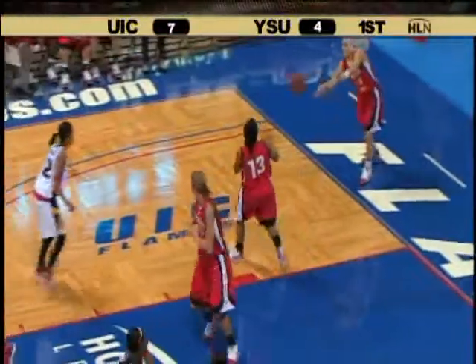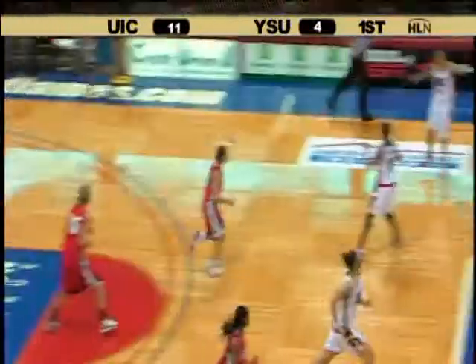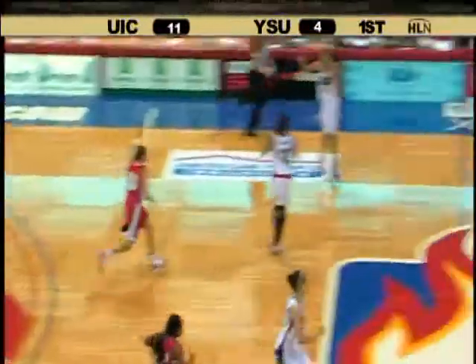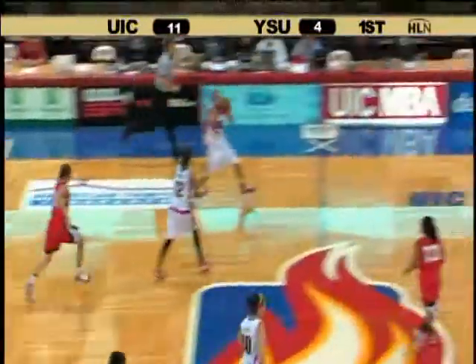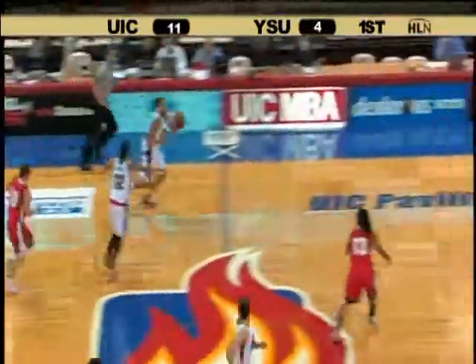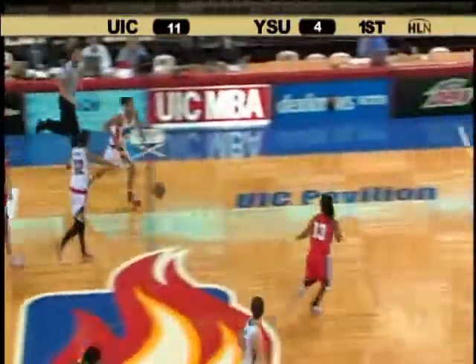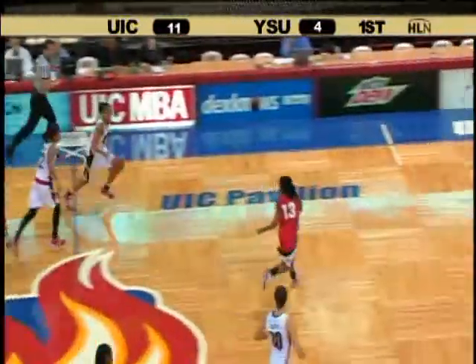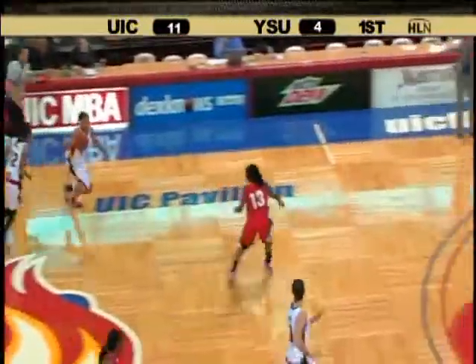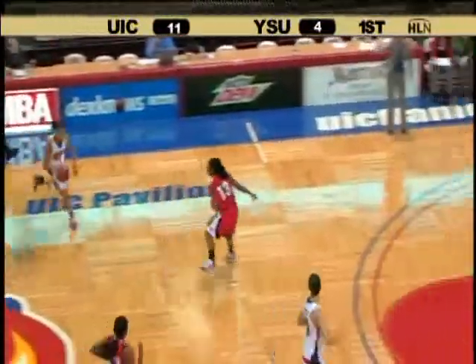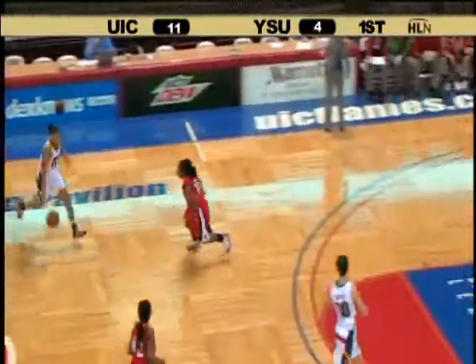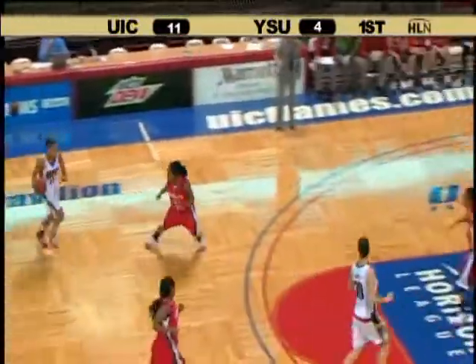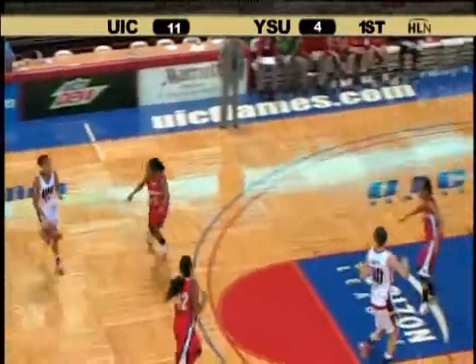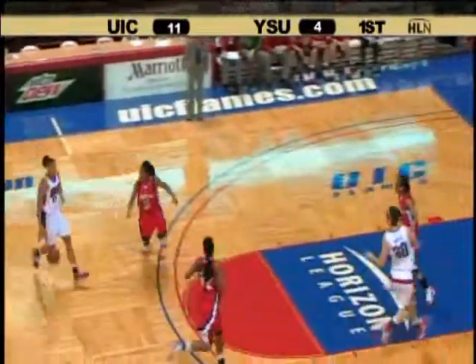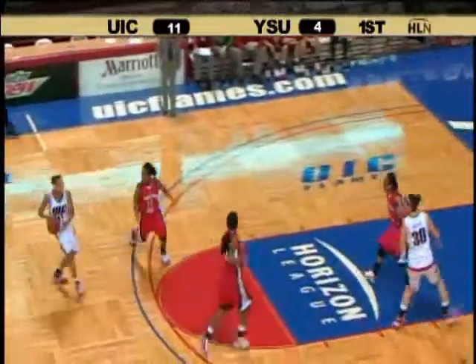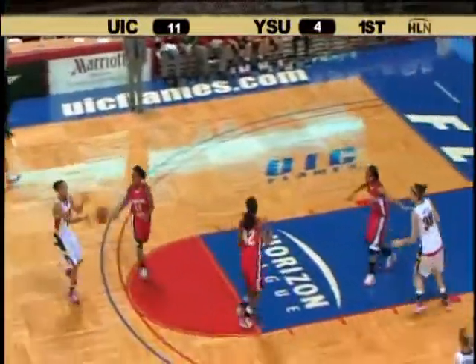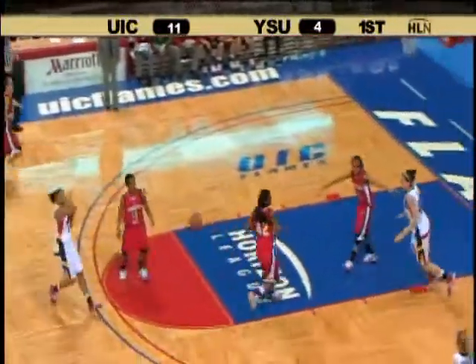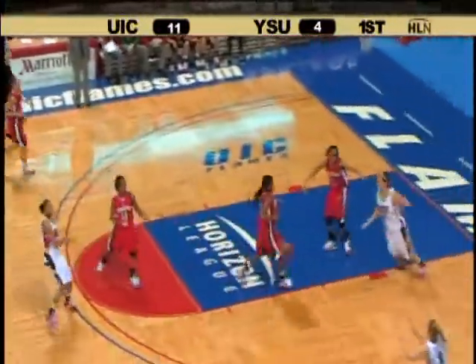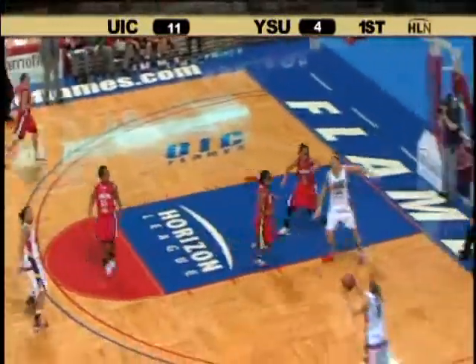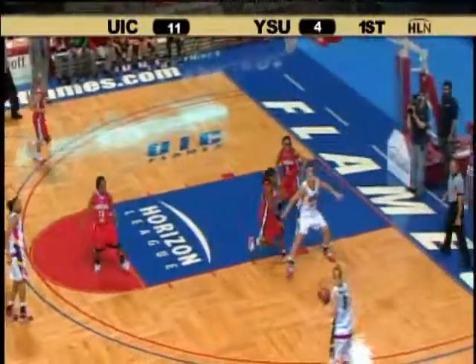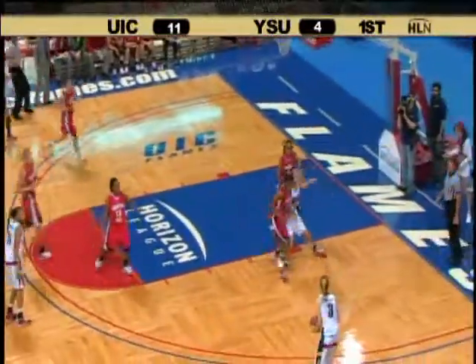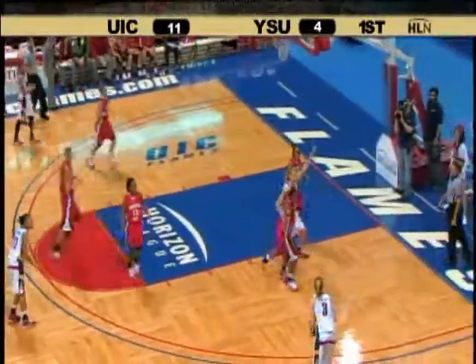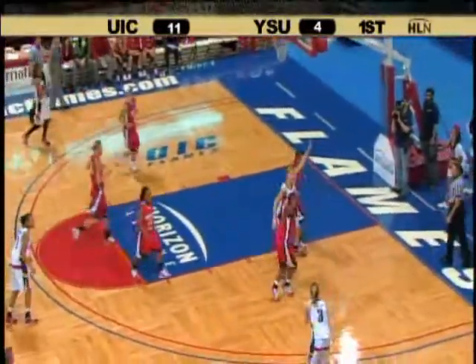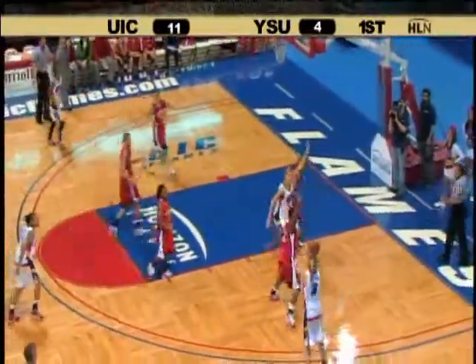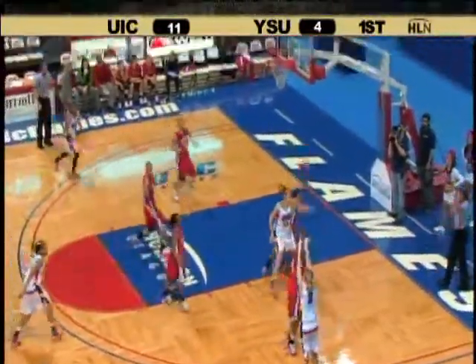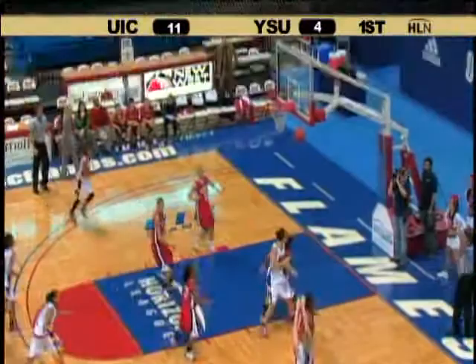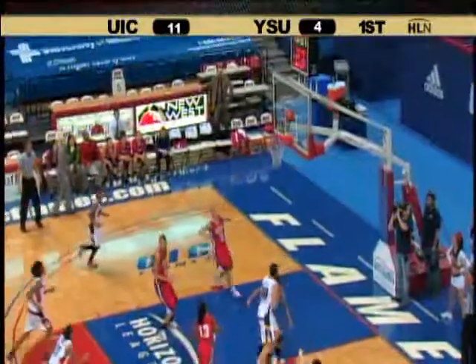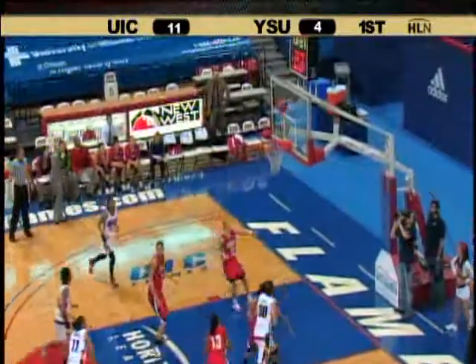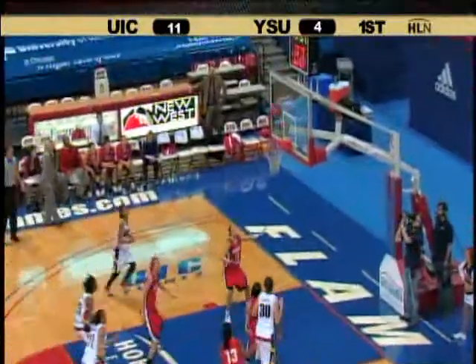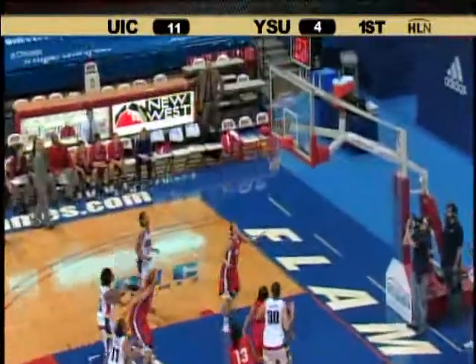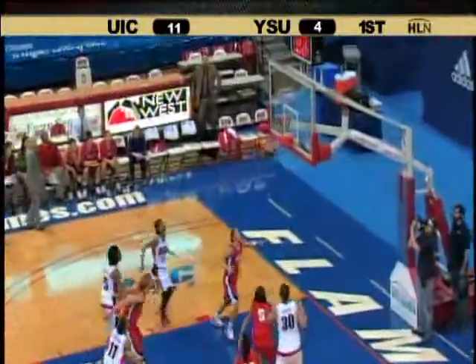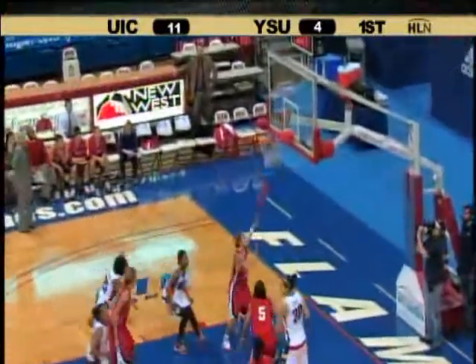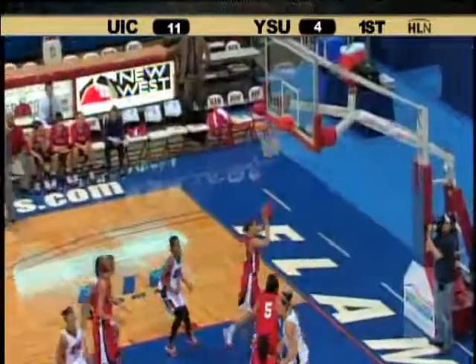Gets the board and sends it out to Fulks. Fulks, with numbers, sends it off Miller — right arc, an open three, yes!